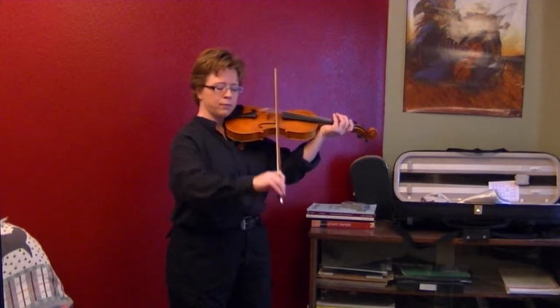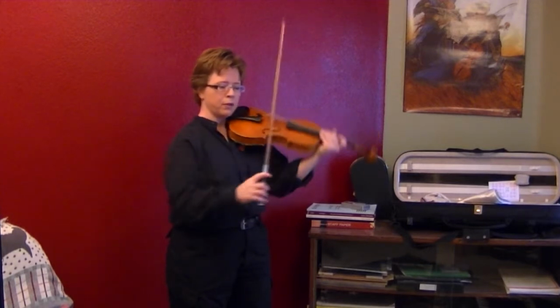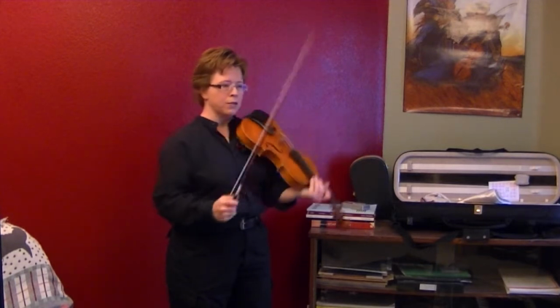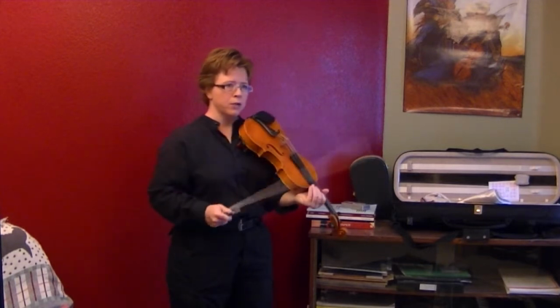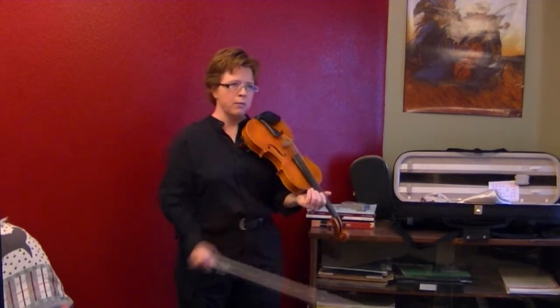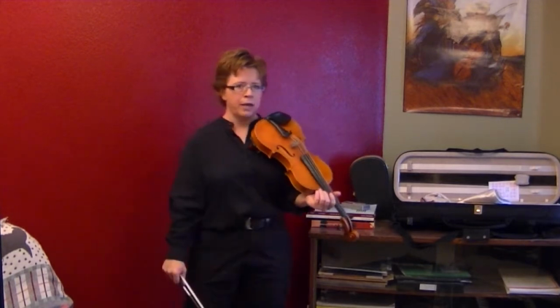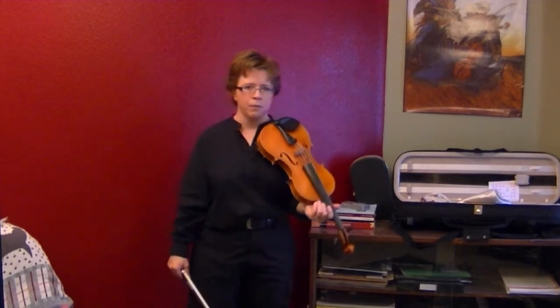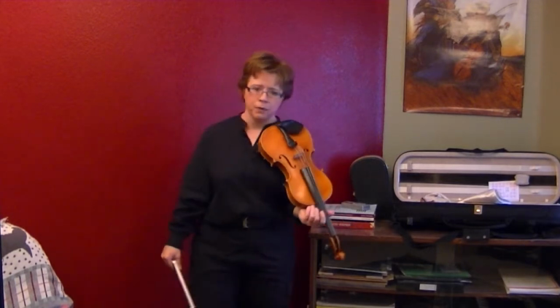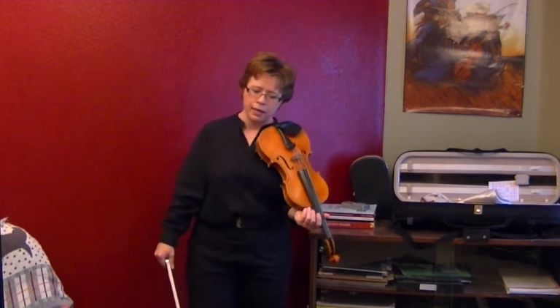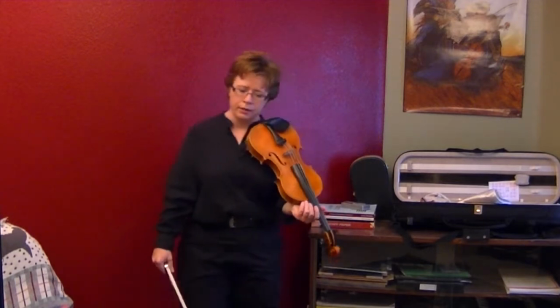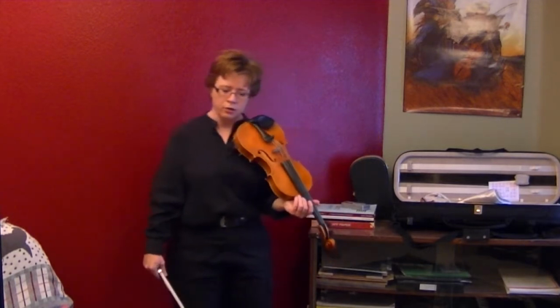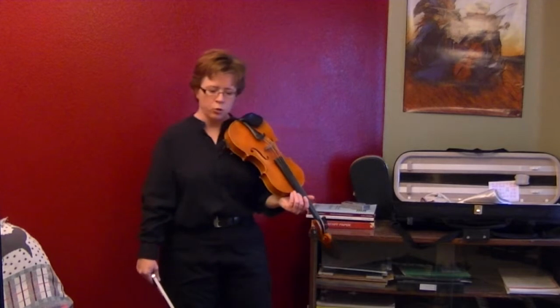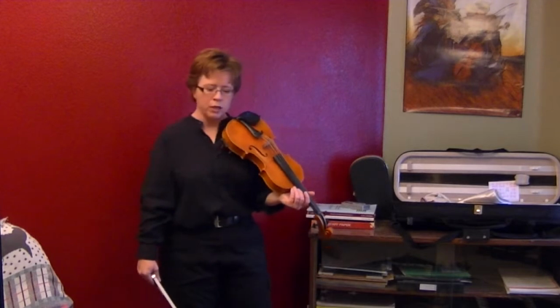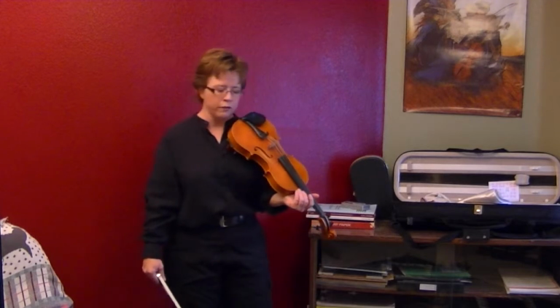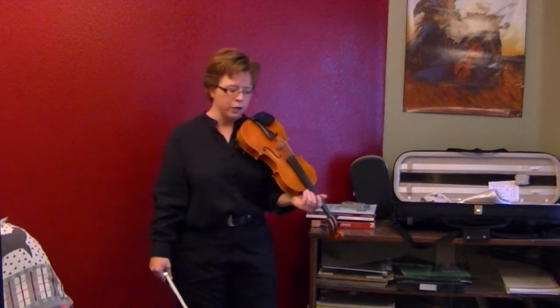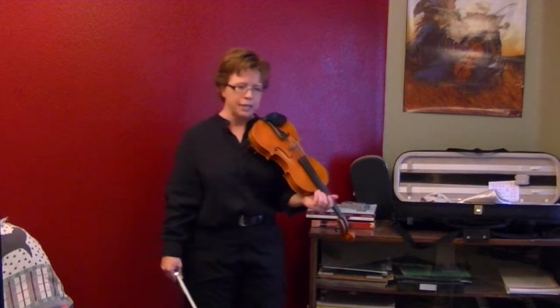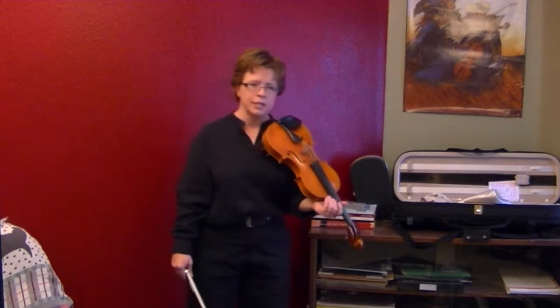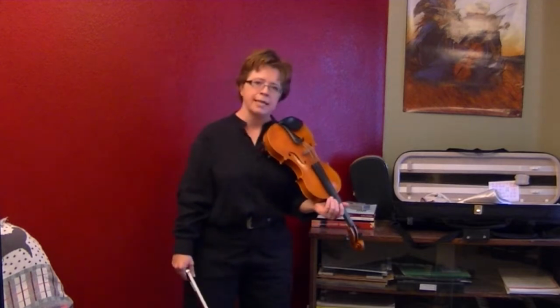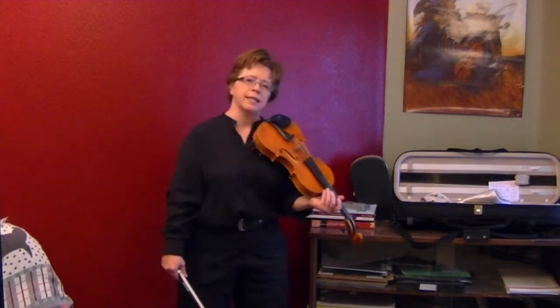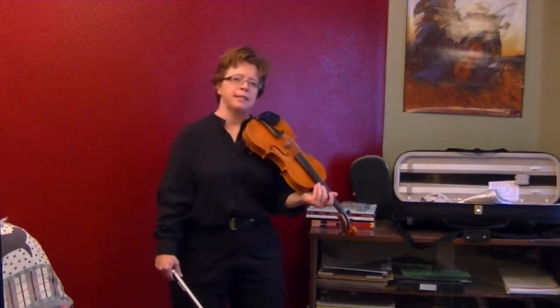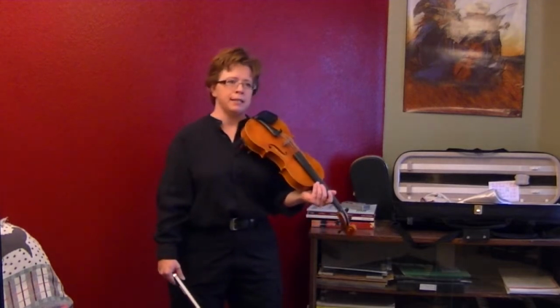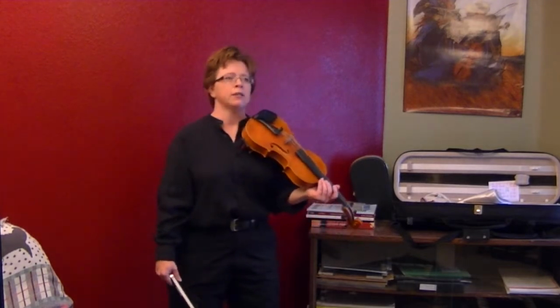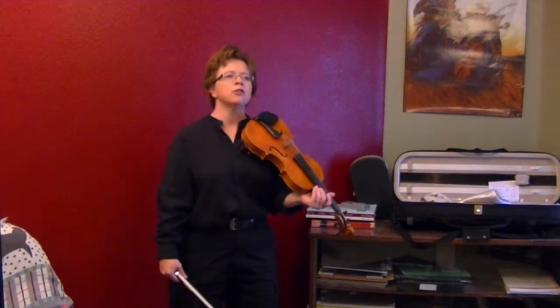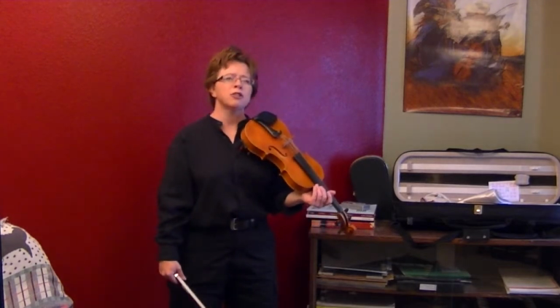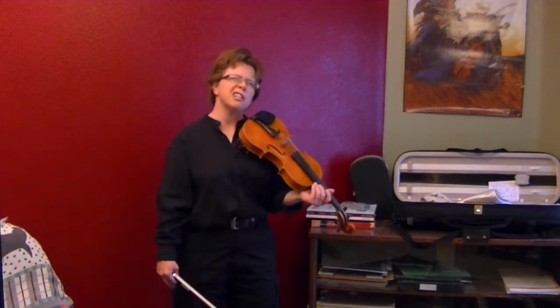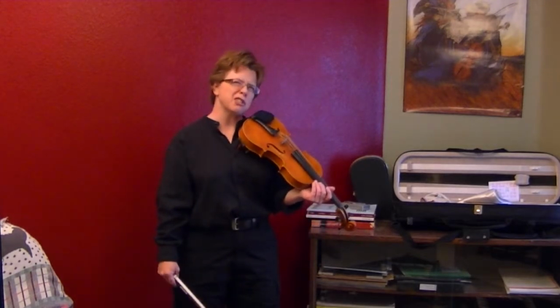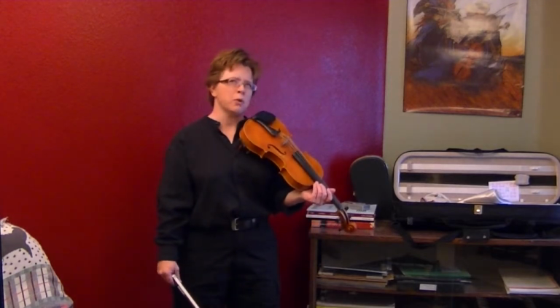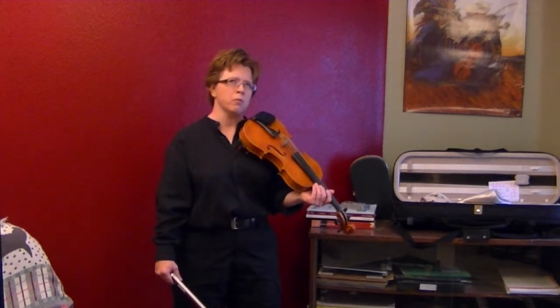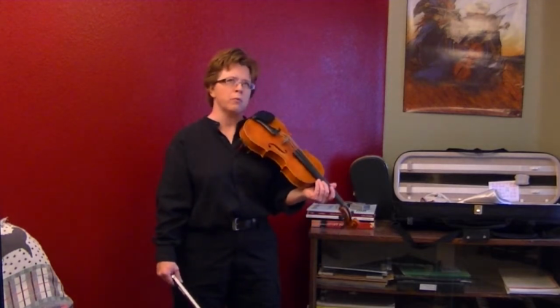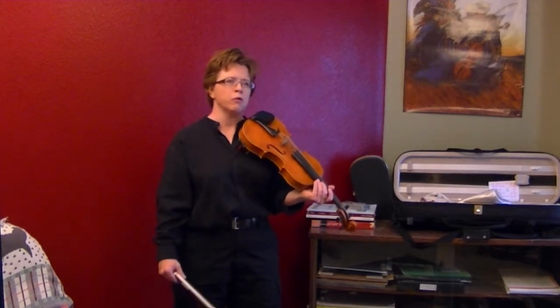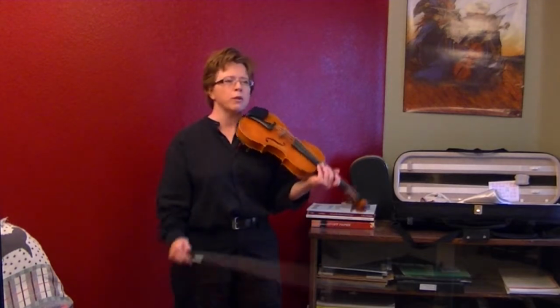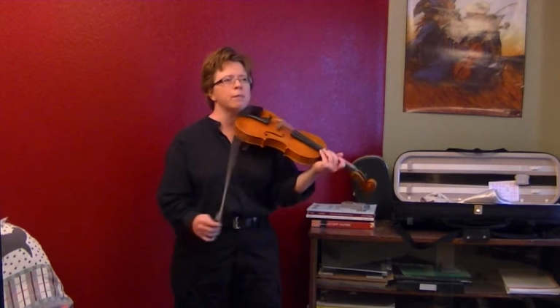Okay, so think about that. And here's Twinkle Variation D, a little slower than what we perform it at.